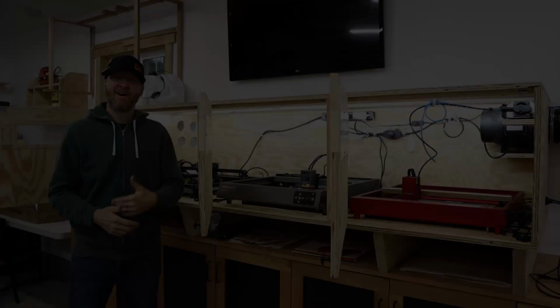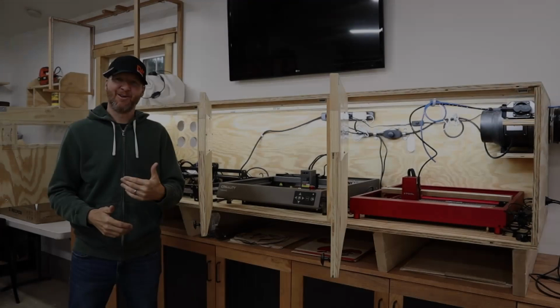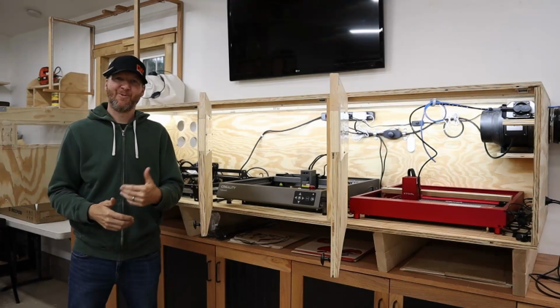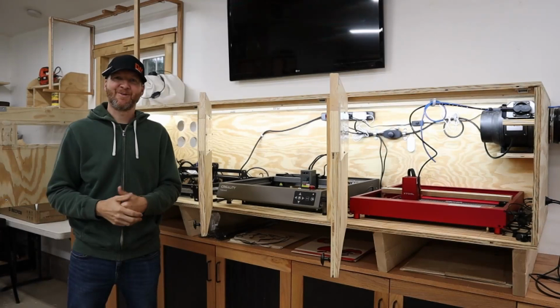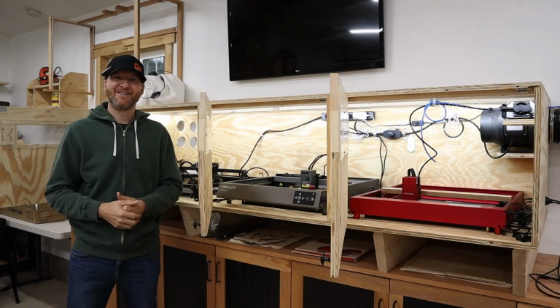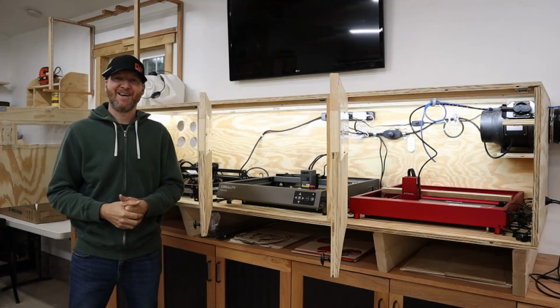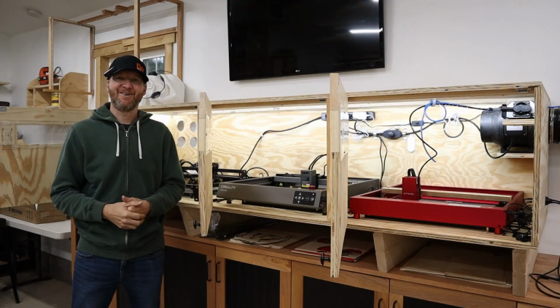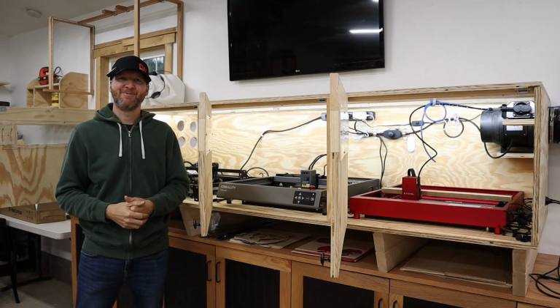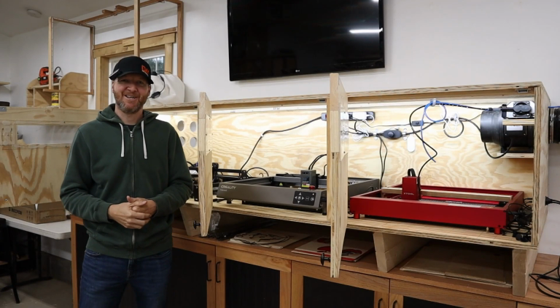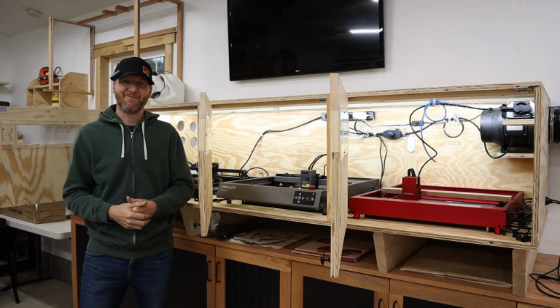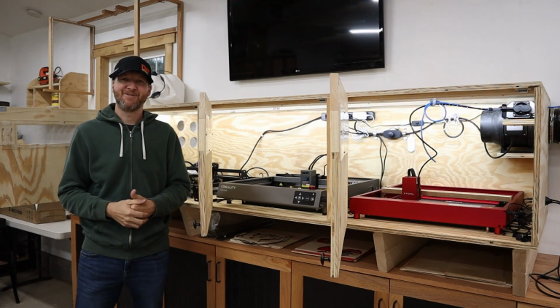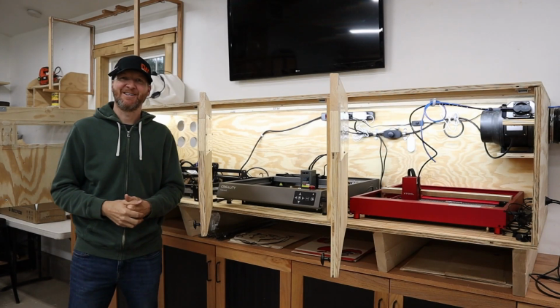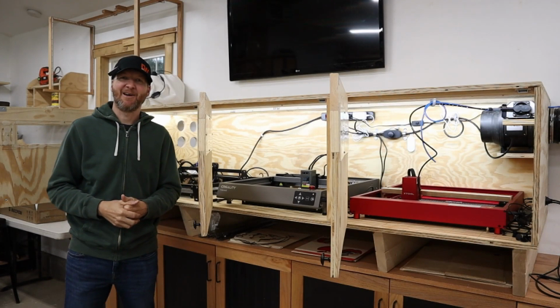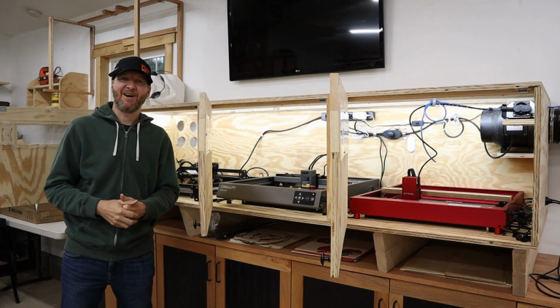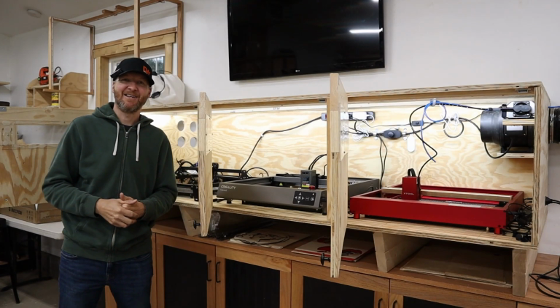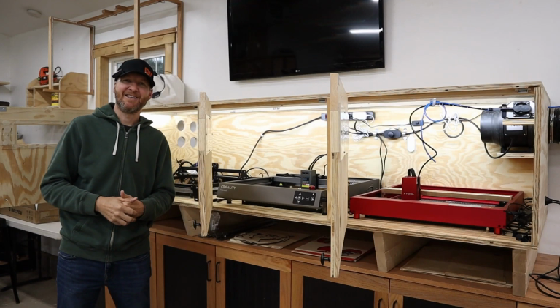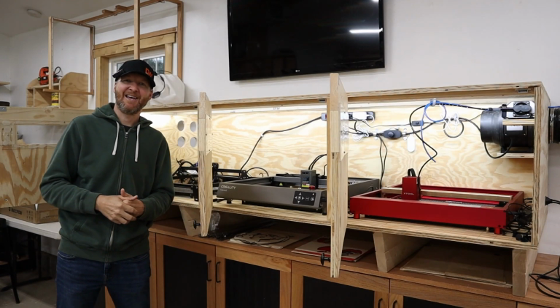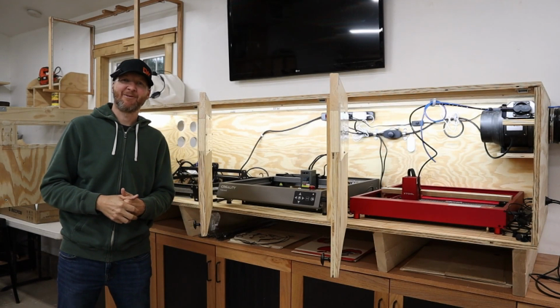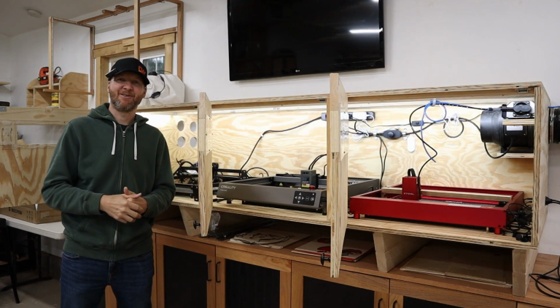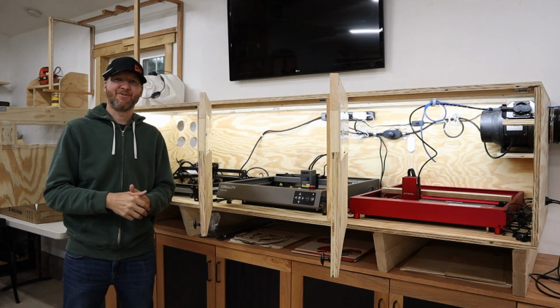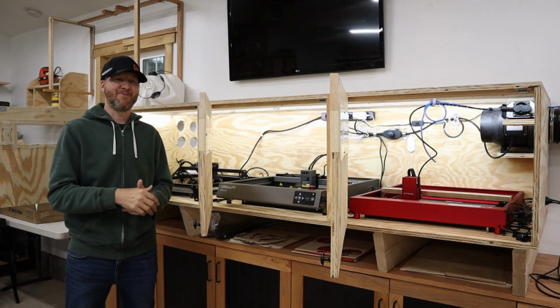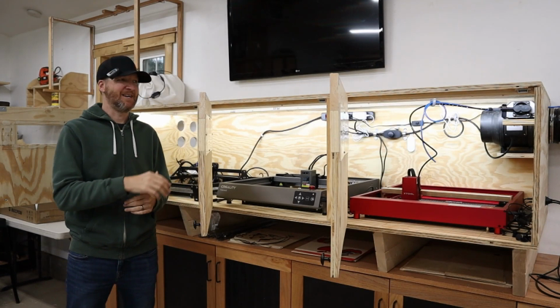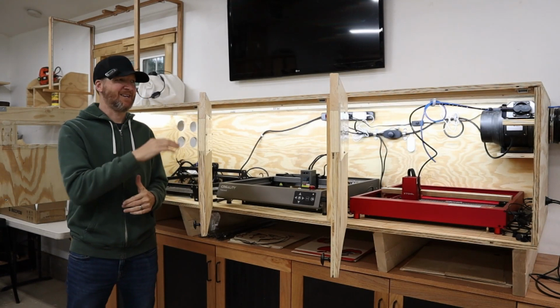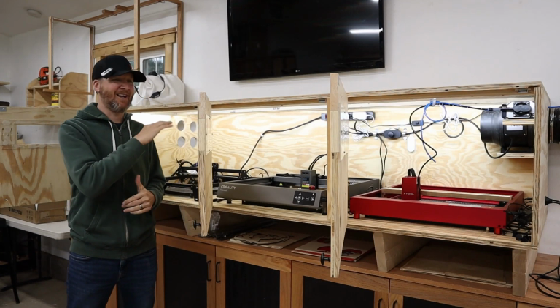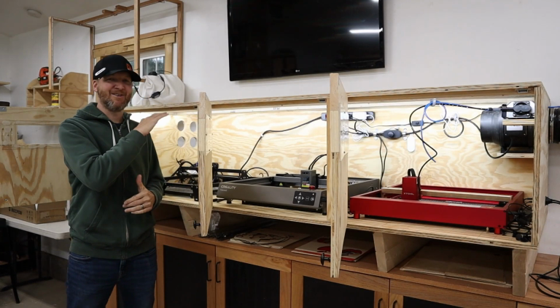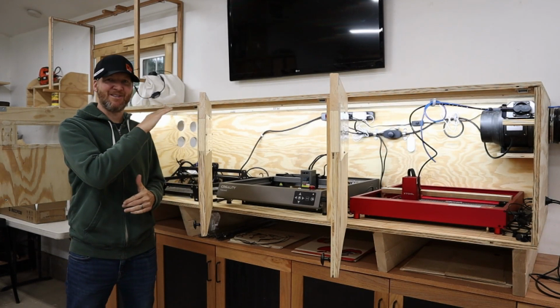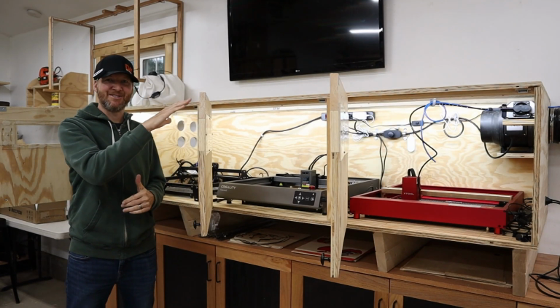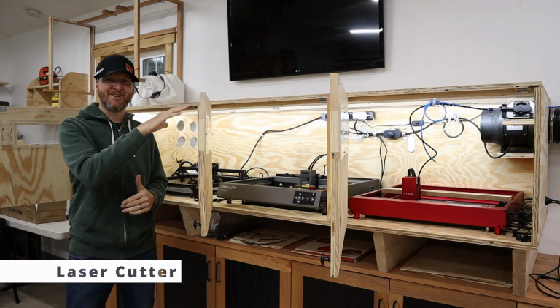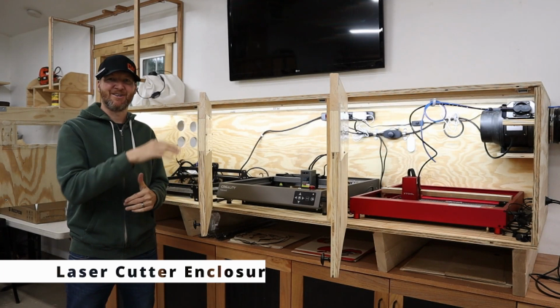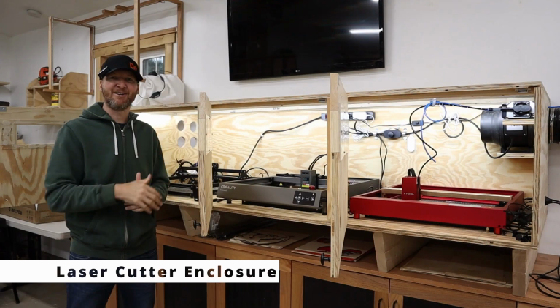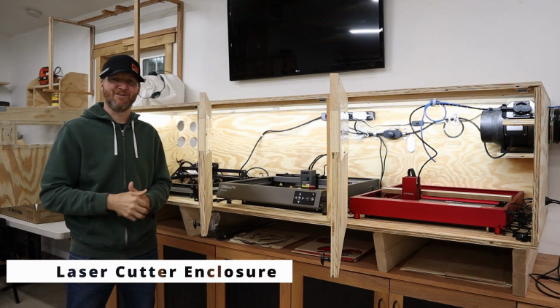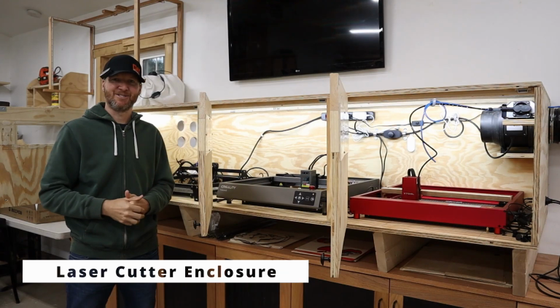Hello and welcome to my channel. I'm Chad from ChadDIY and today I'm going to go through my entire laser cutter enclosure.